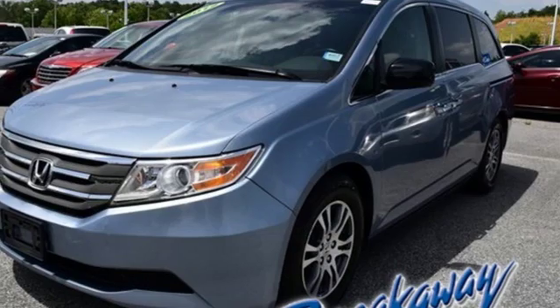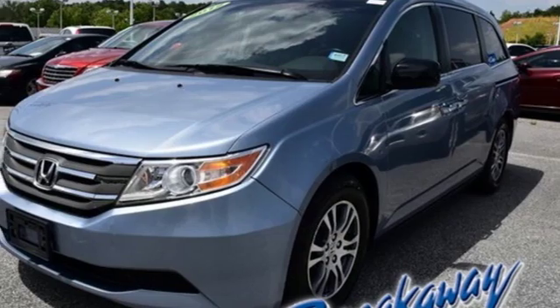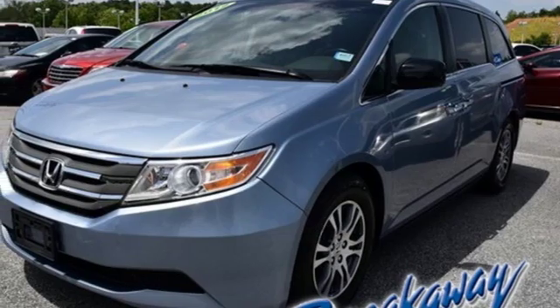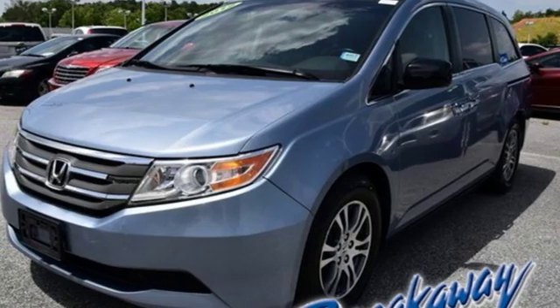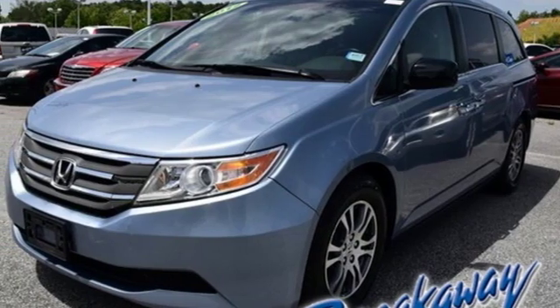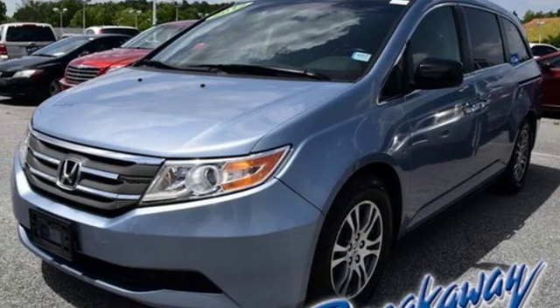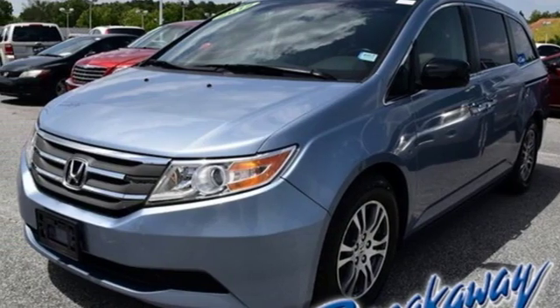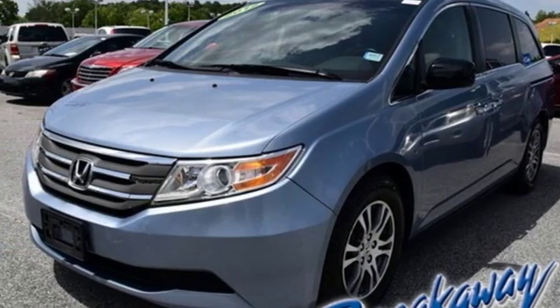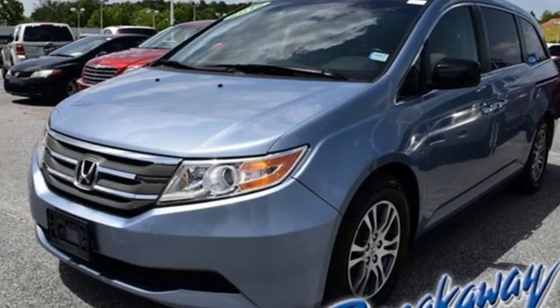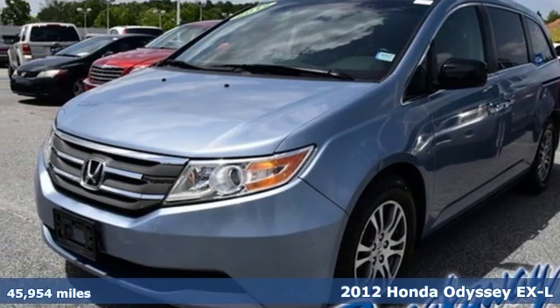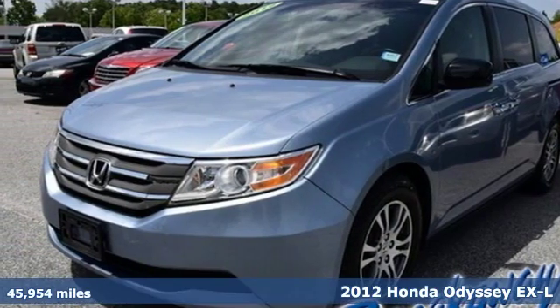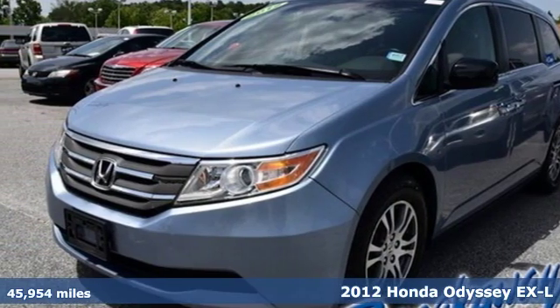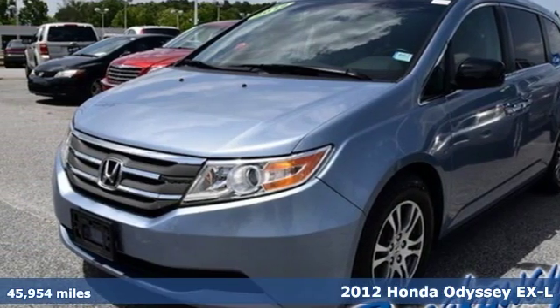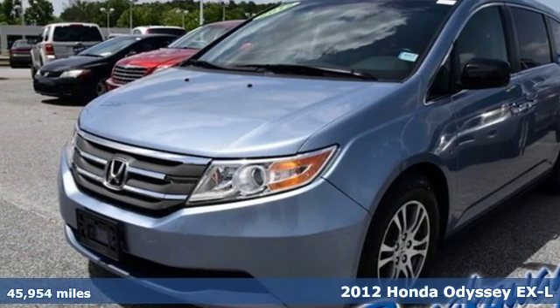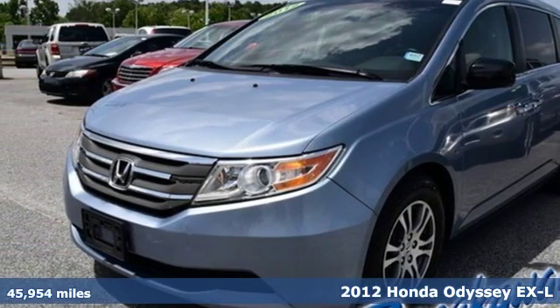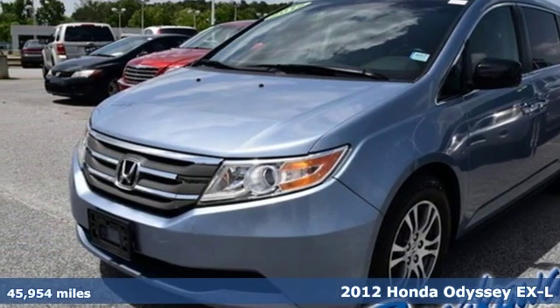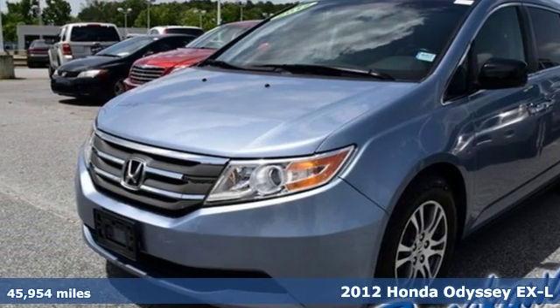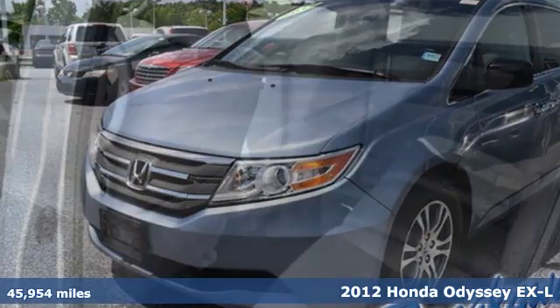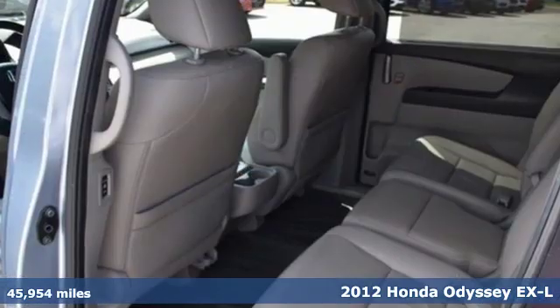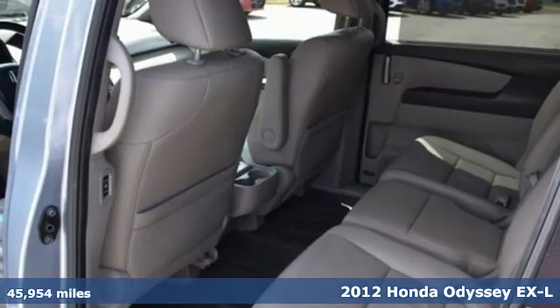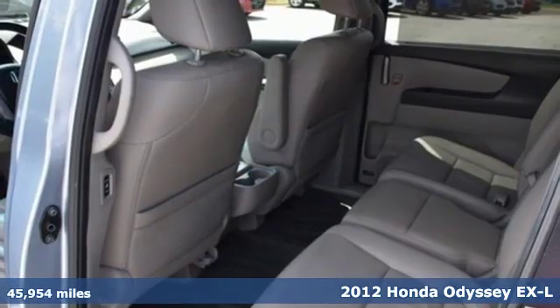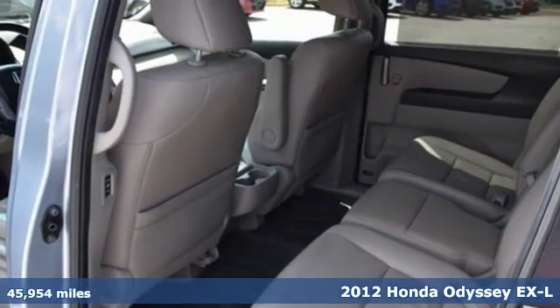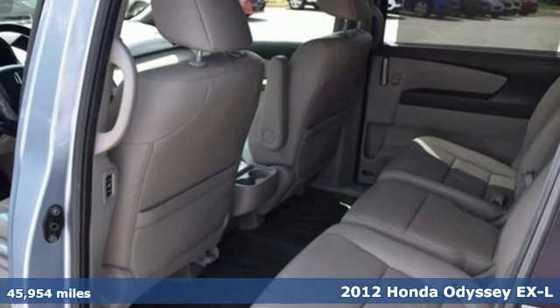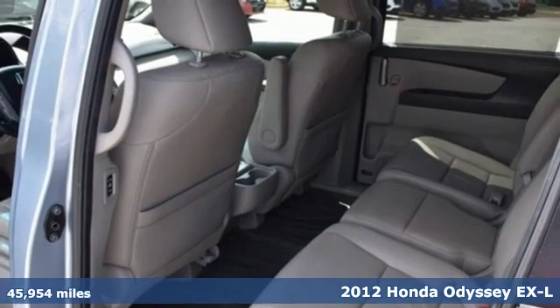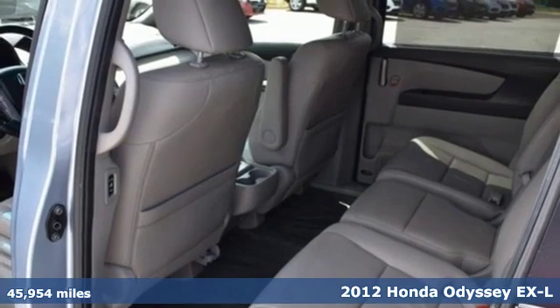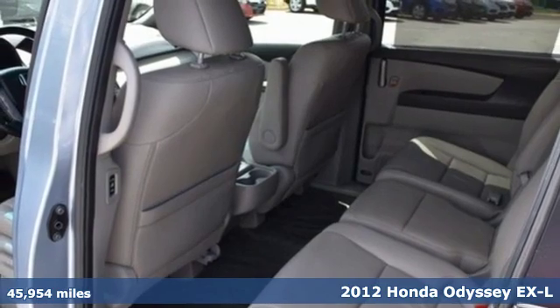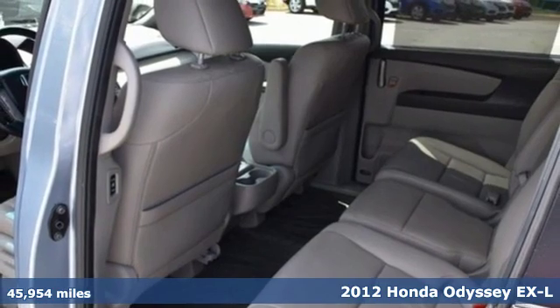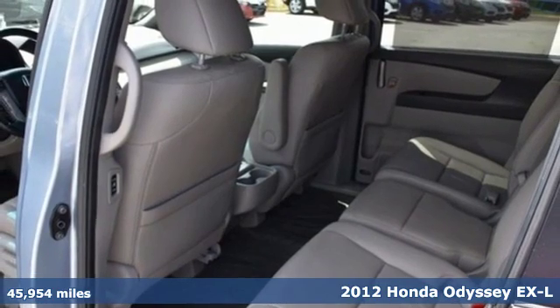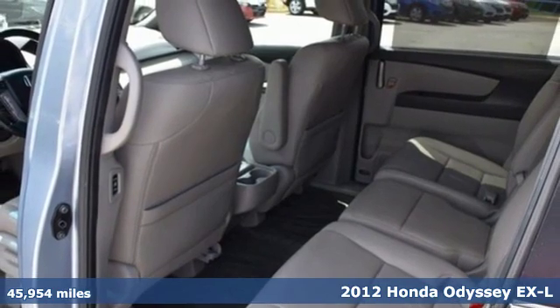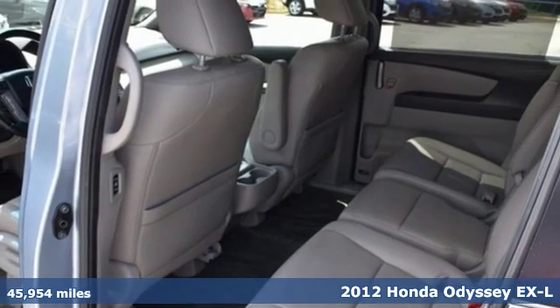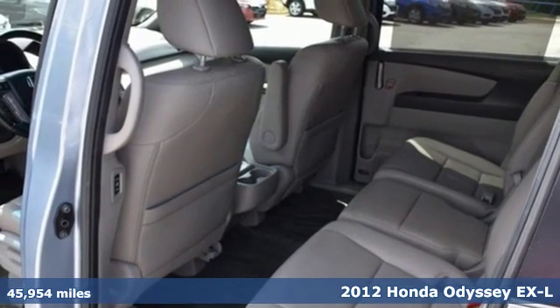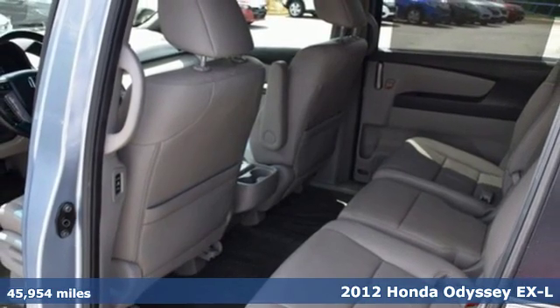It's a 2012 Honda Odyssey — tasteful, impressive, innovative. The Odyssey is more than just a minivan.